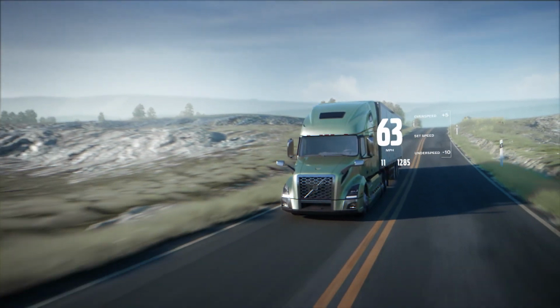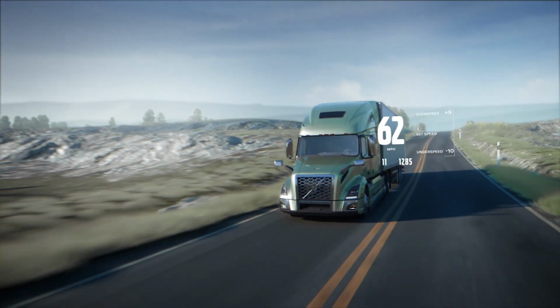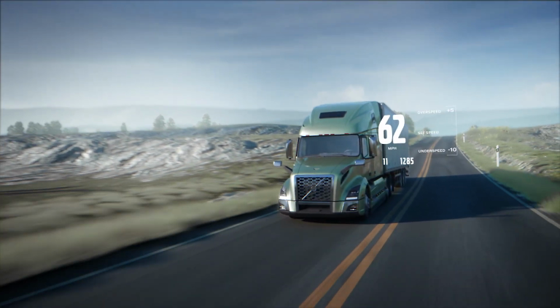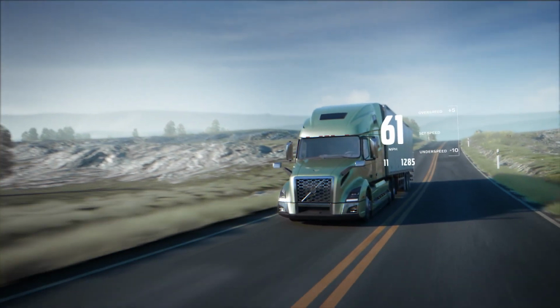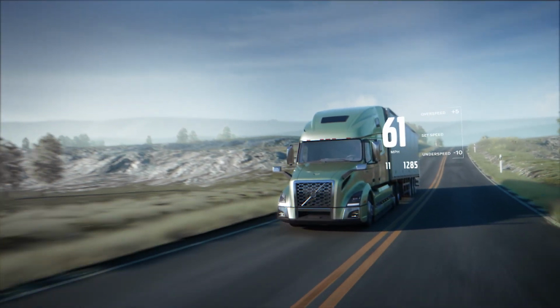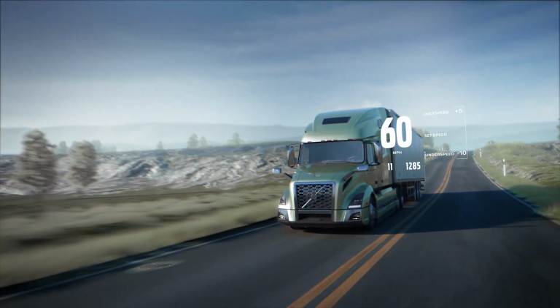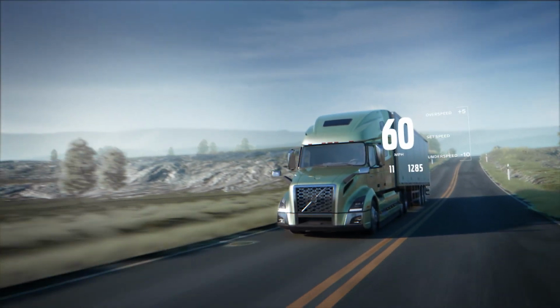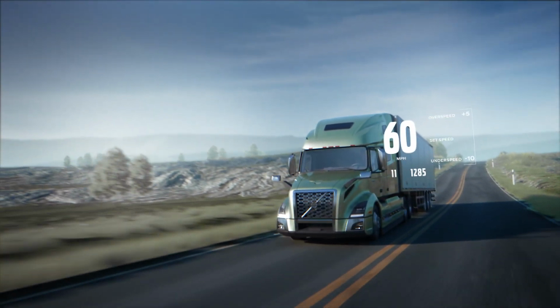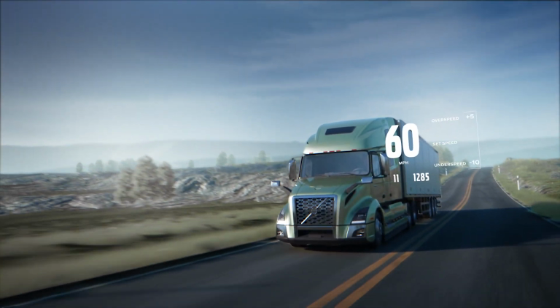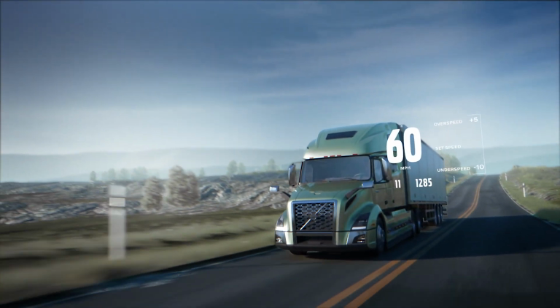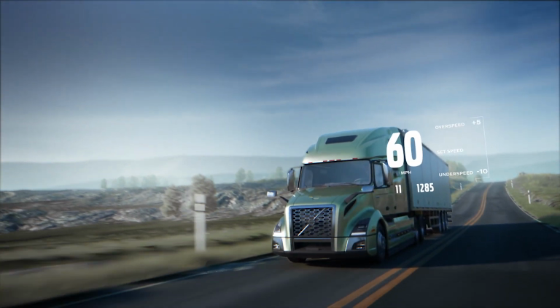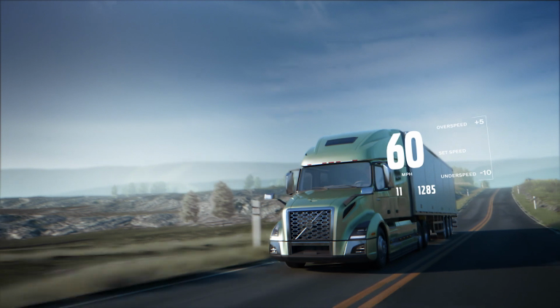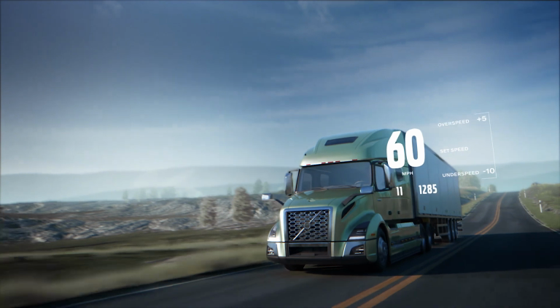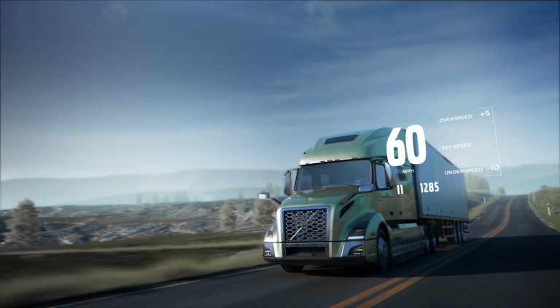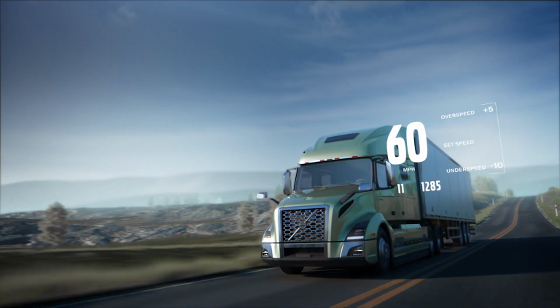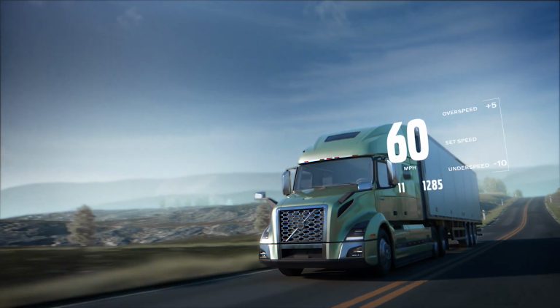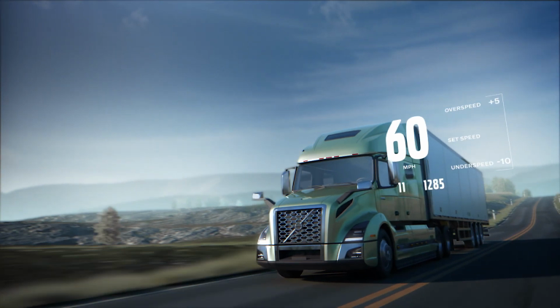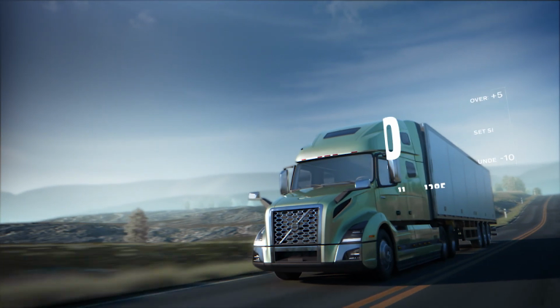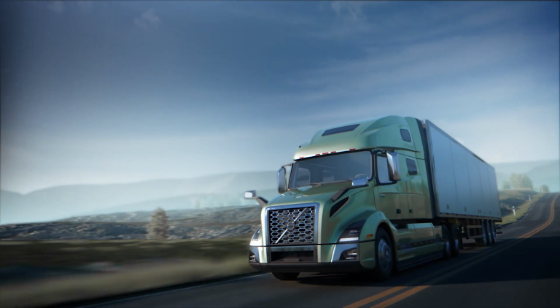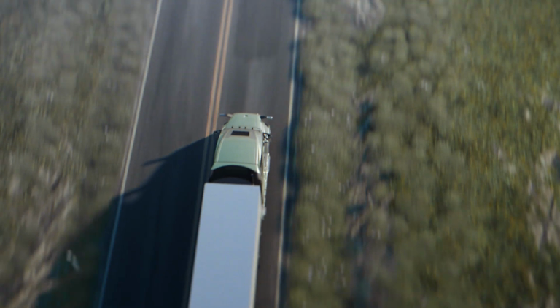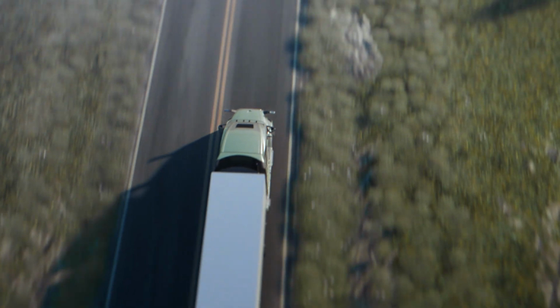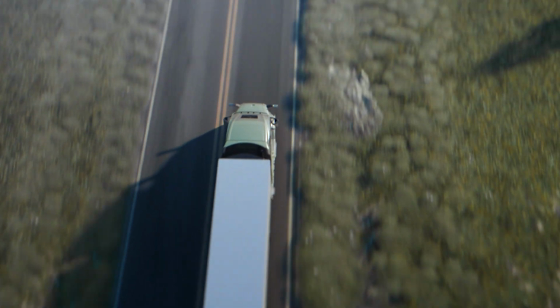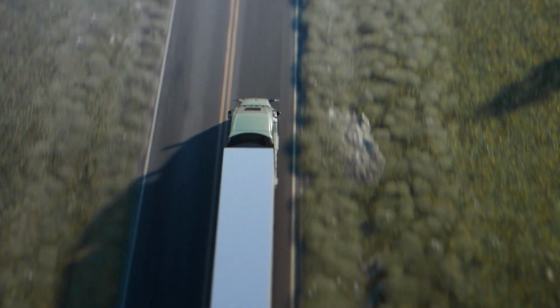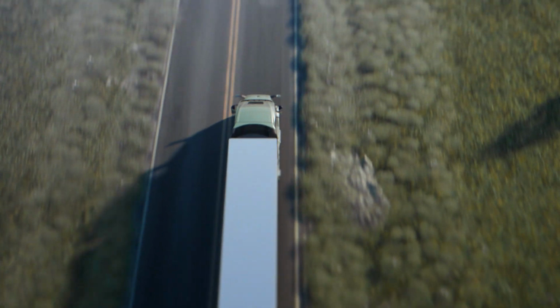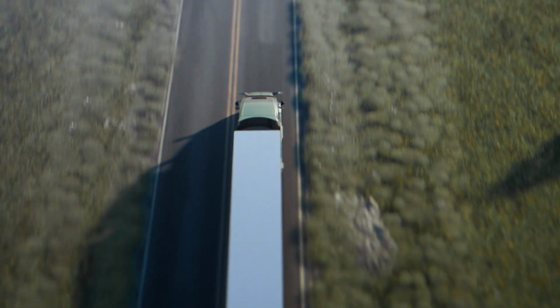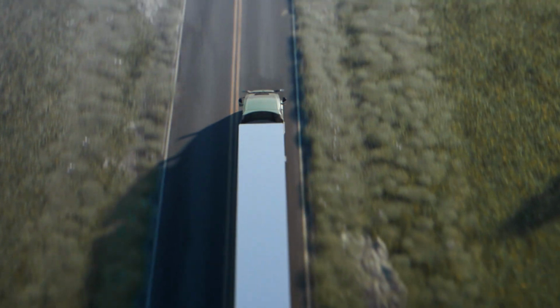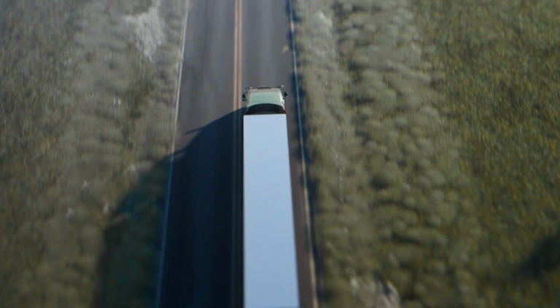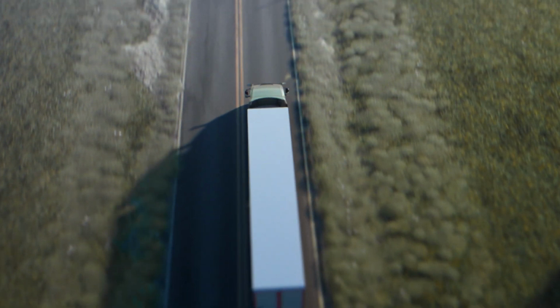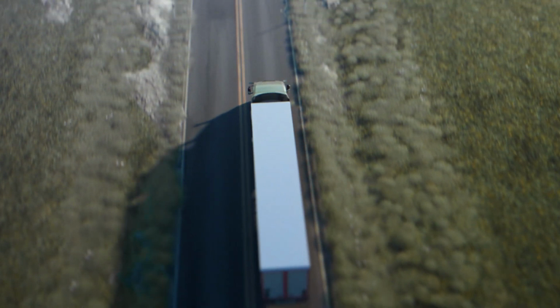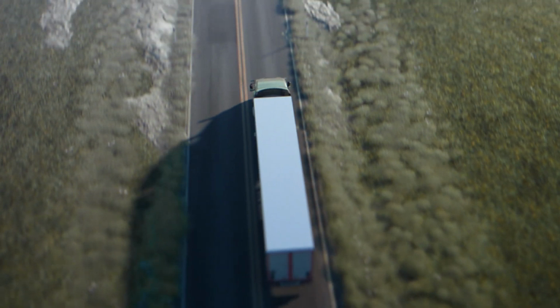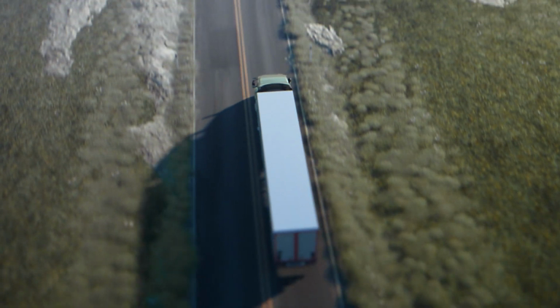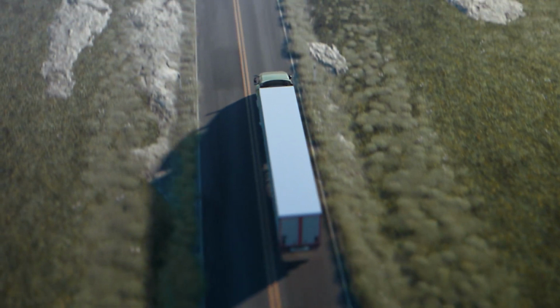If you're about to go uphill again, iSee lets the truck coast, building speed and momentum for an effortless climb.